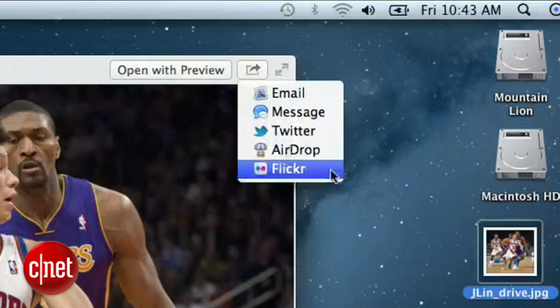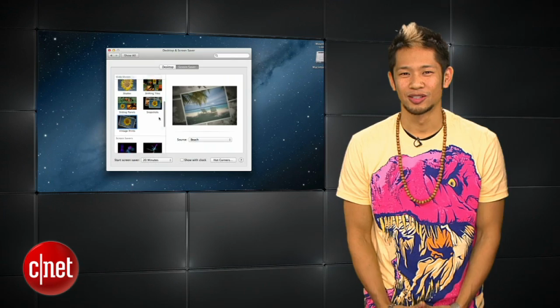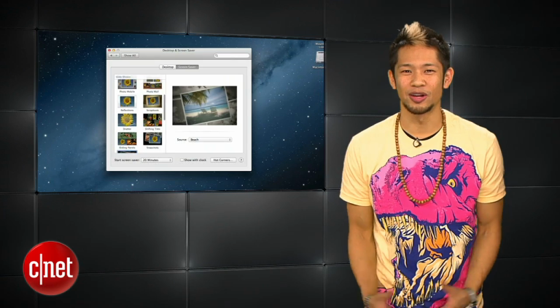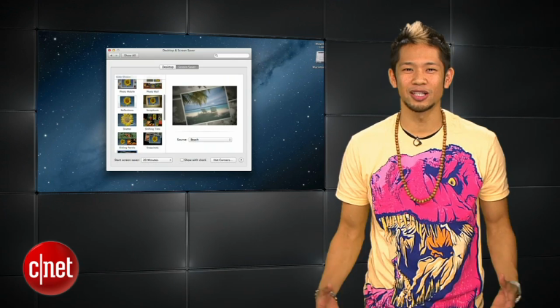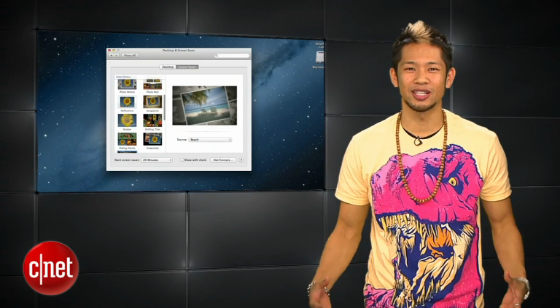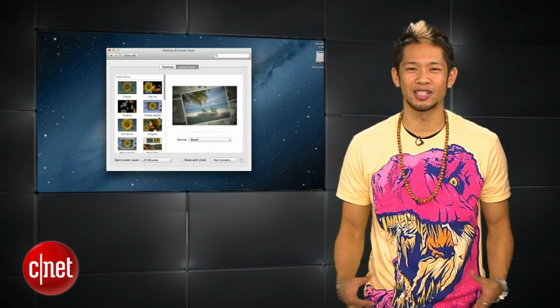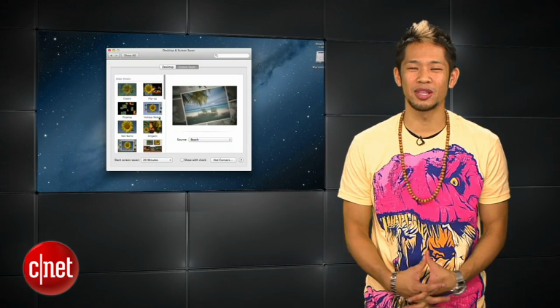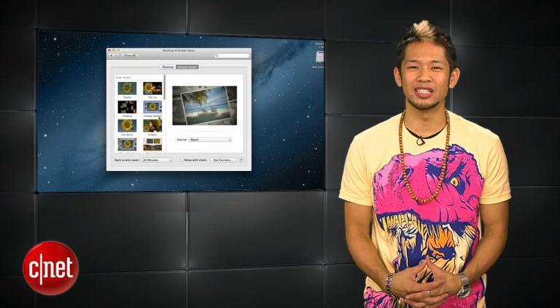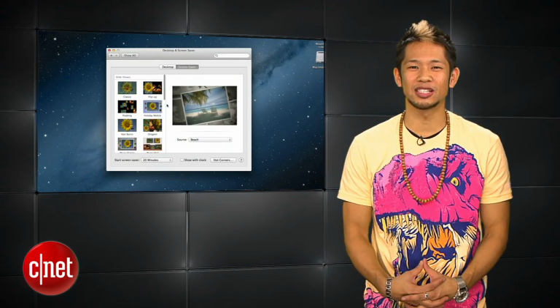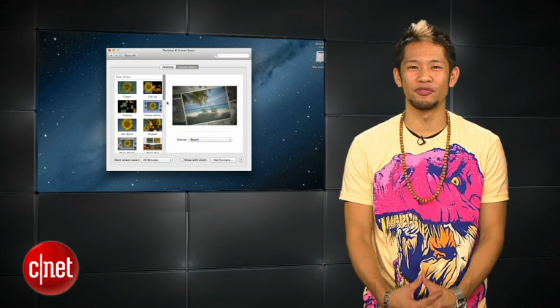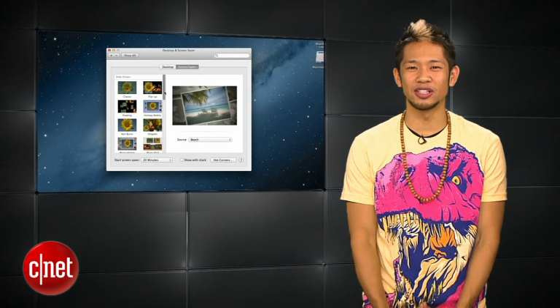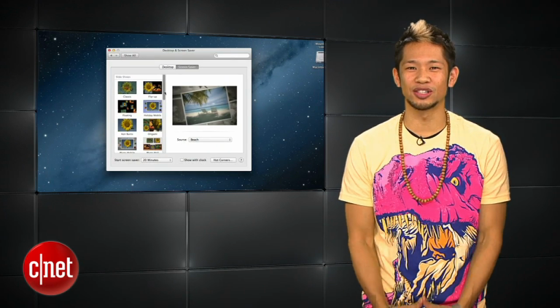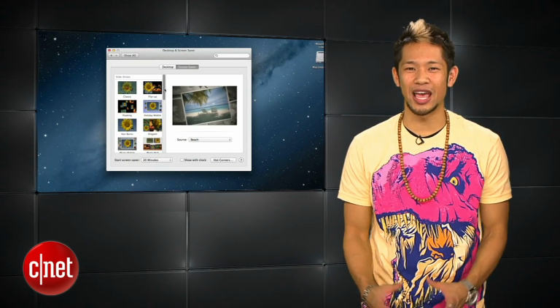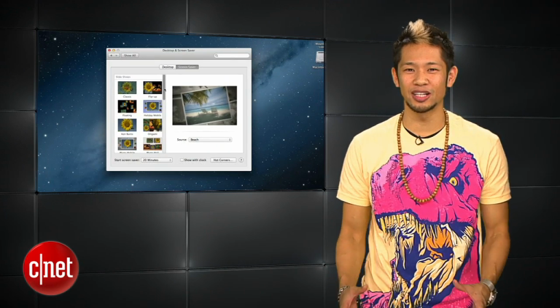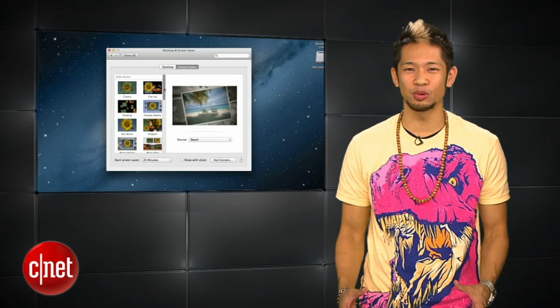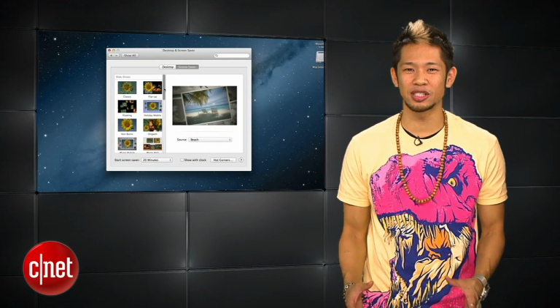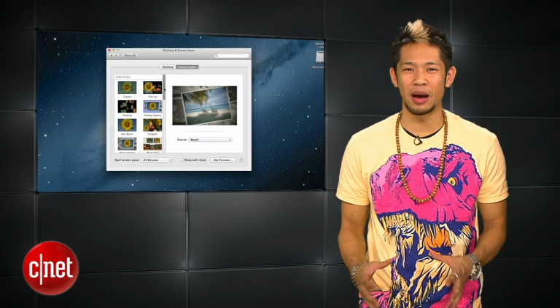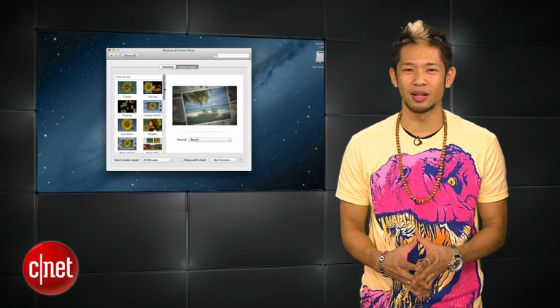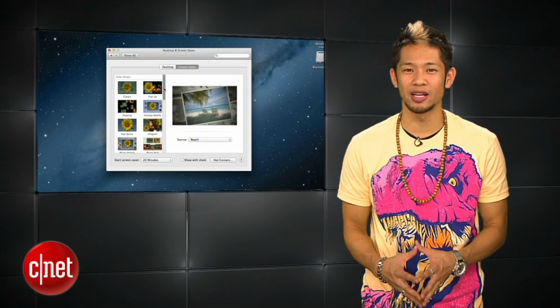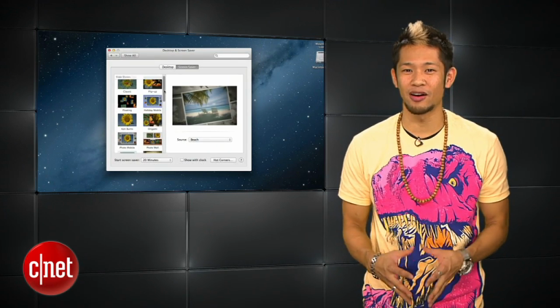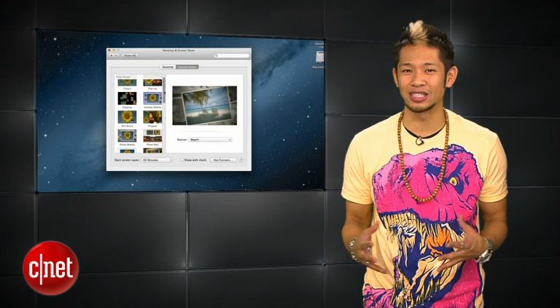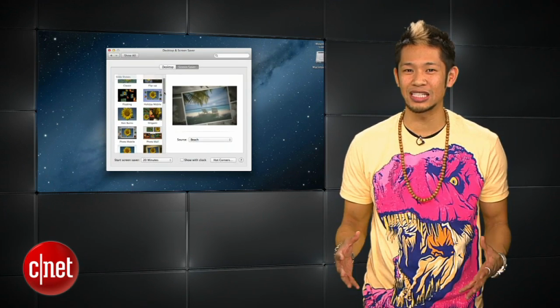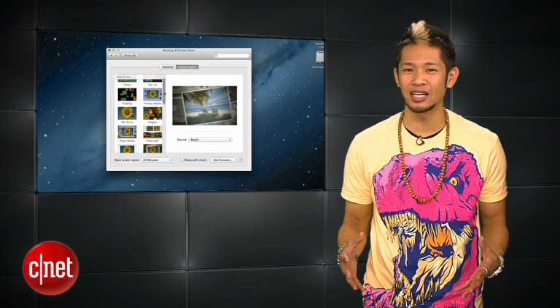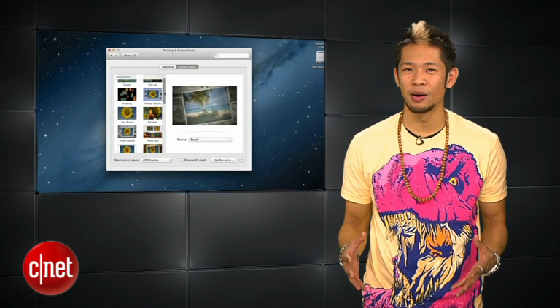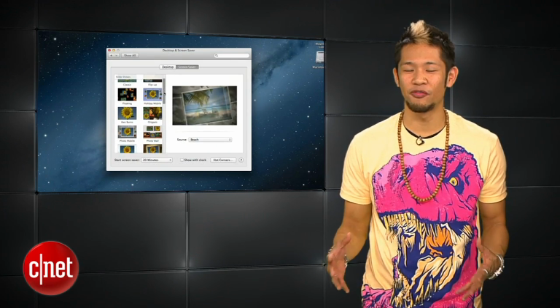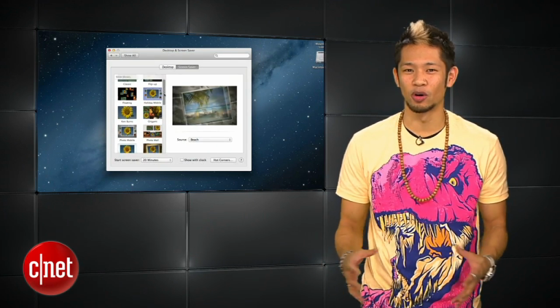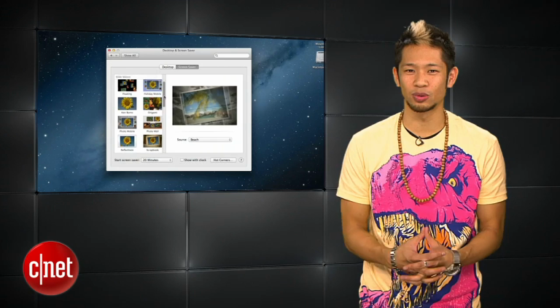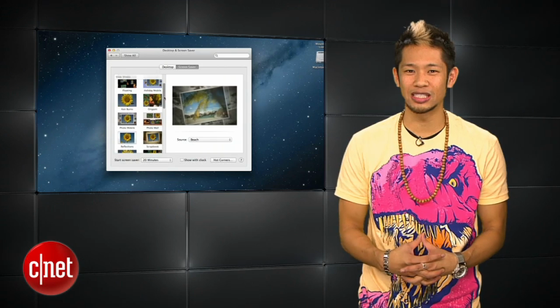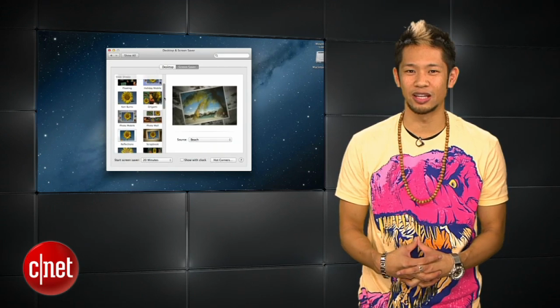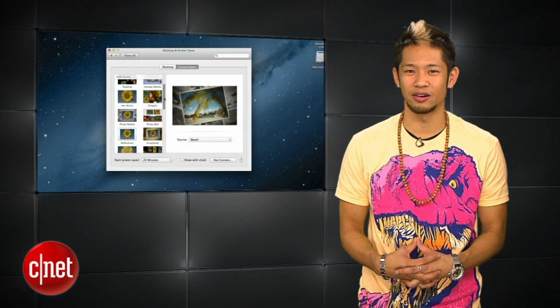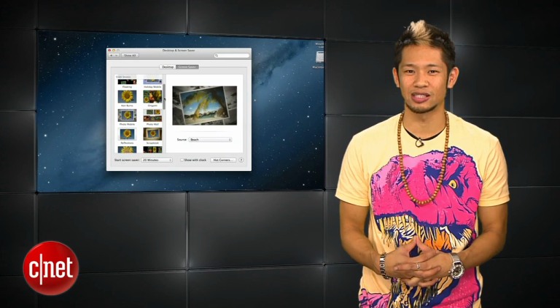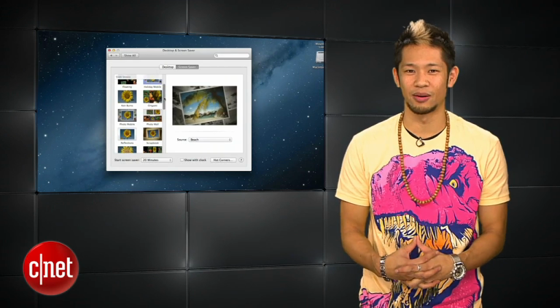So, there's a look at some of the additional features and tweaks in Mountain Lion you haven't seen before it's released later this summer.